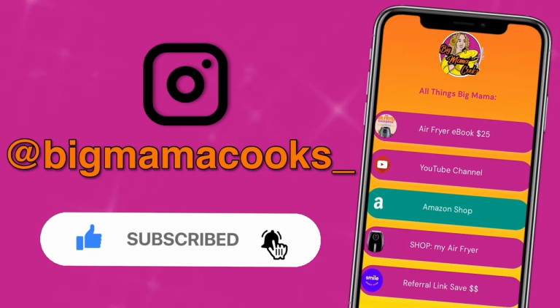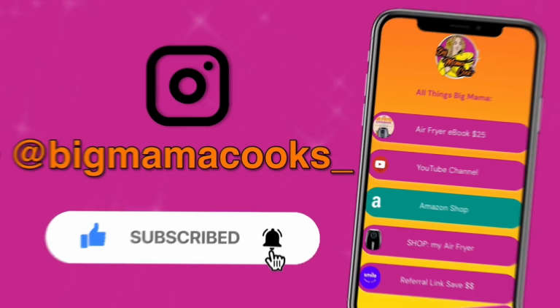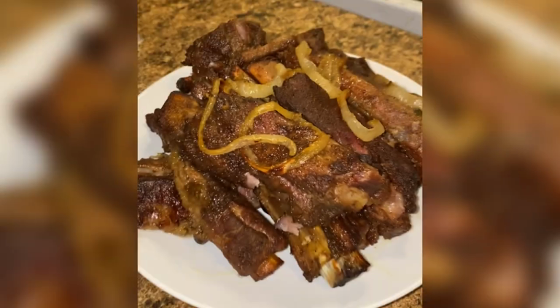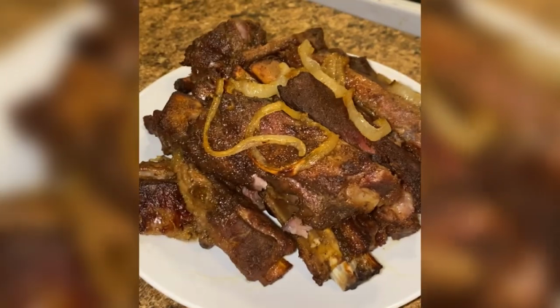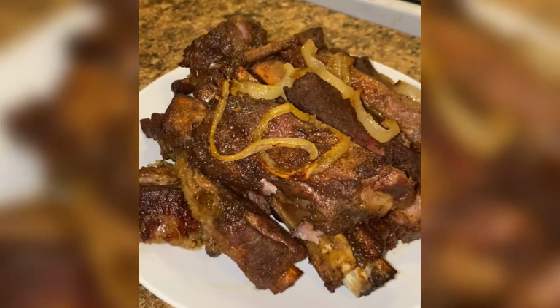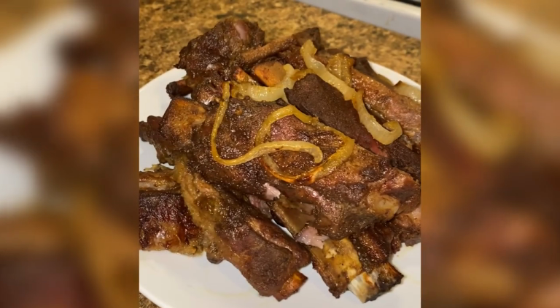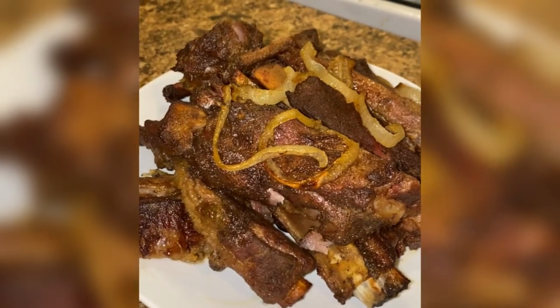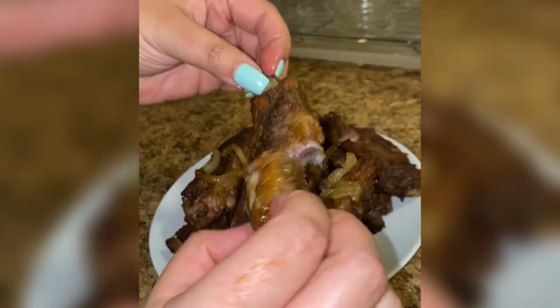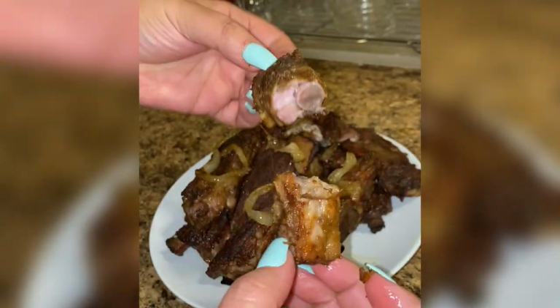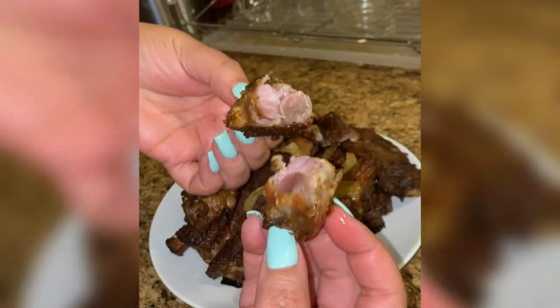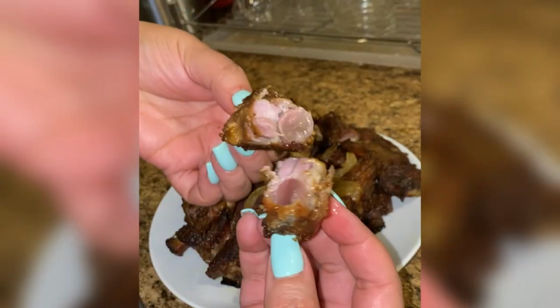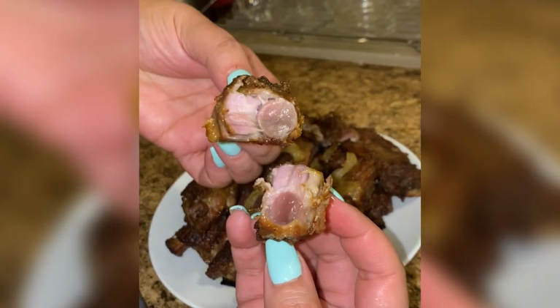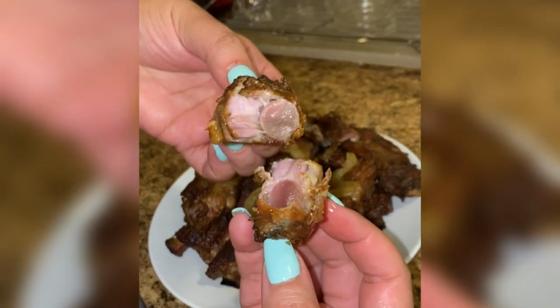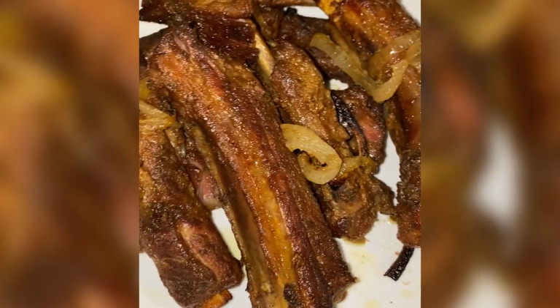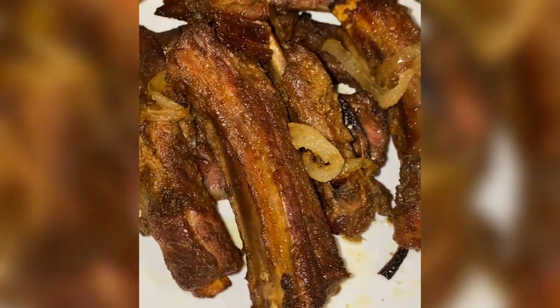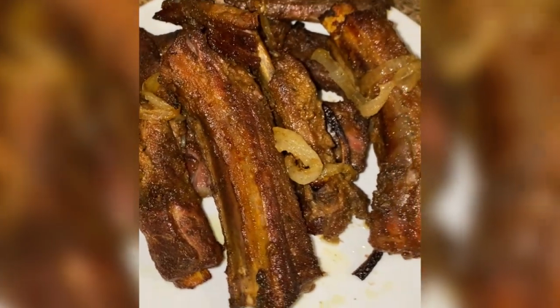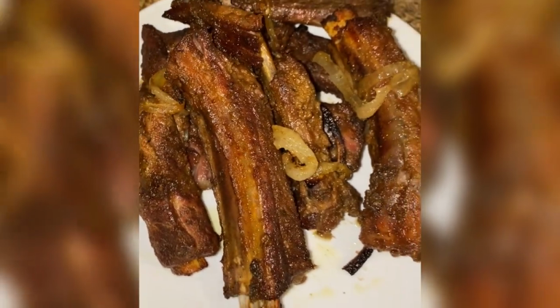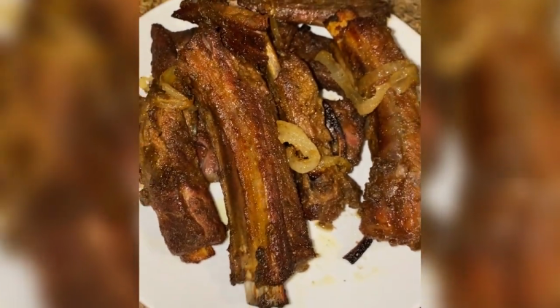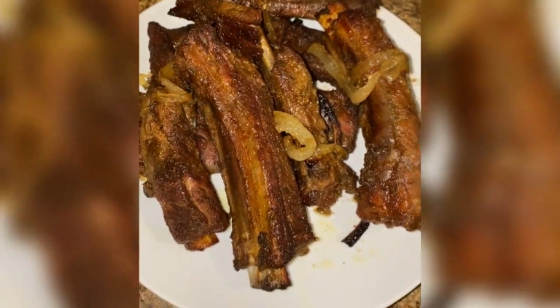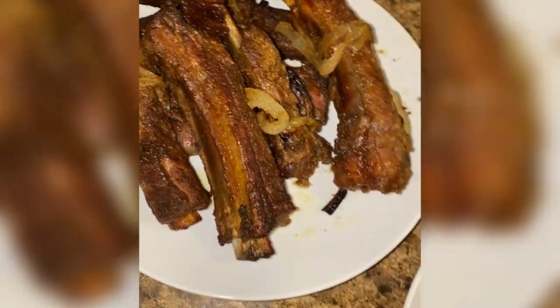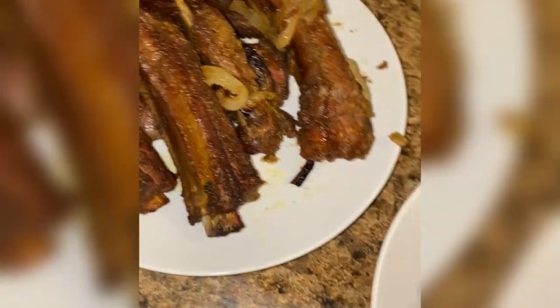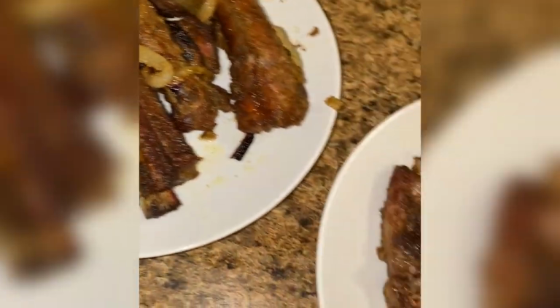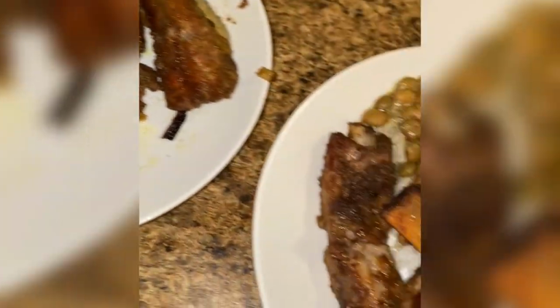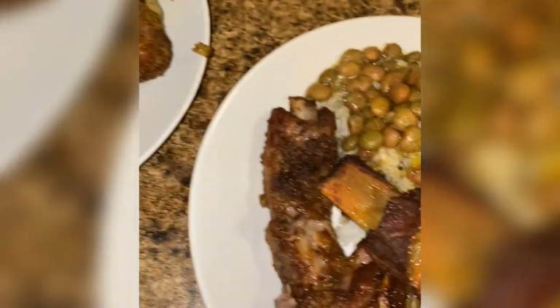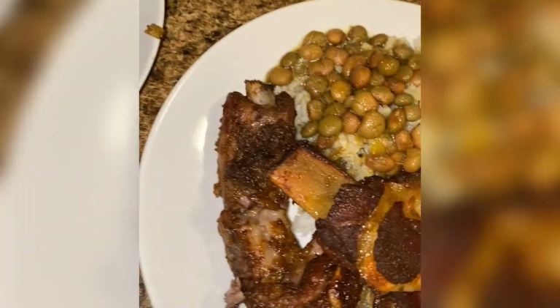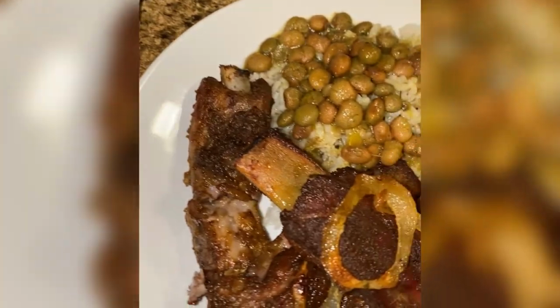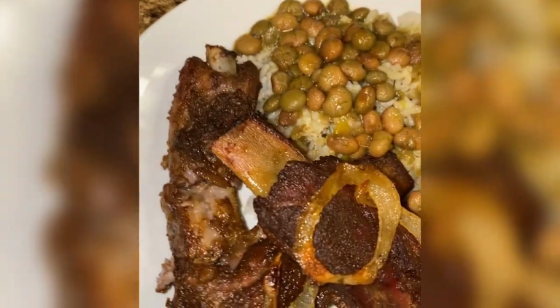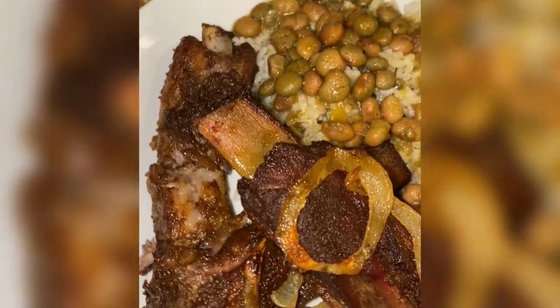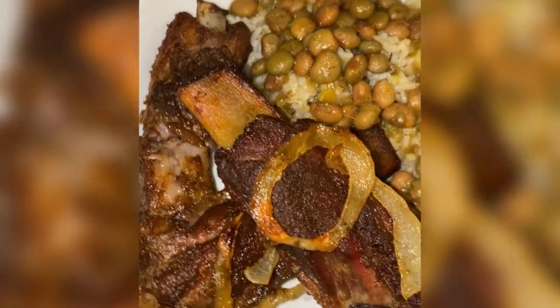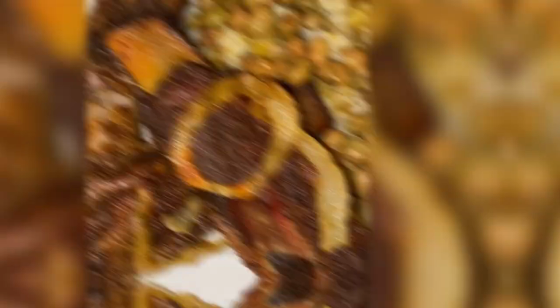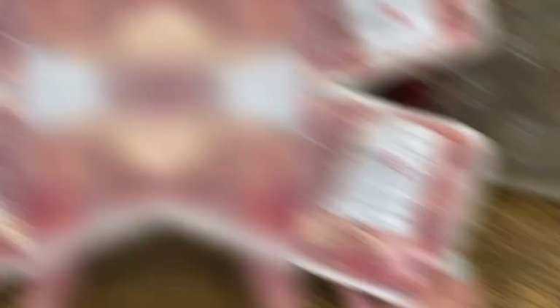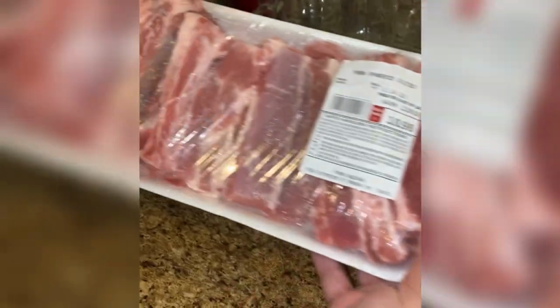Hey cousin, I am a sucker for Dominican style costillas al horno. These are flavor-packed roasted ribs. Let me show you how I make them.